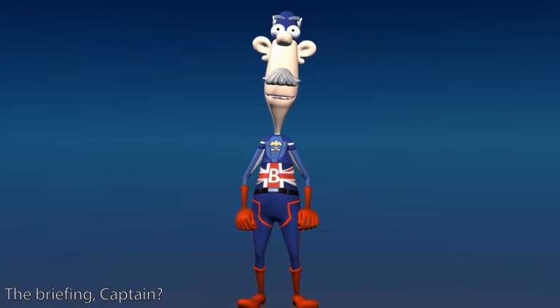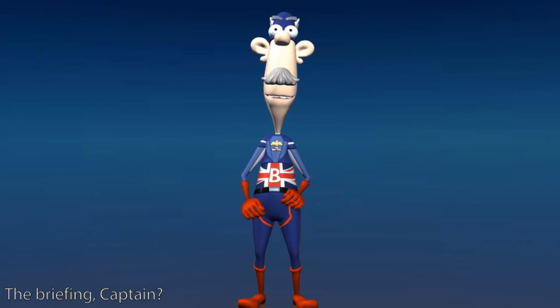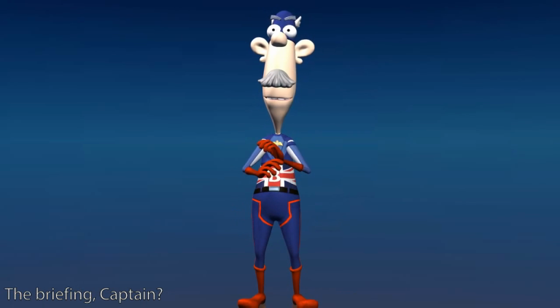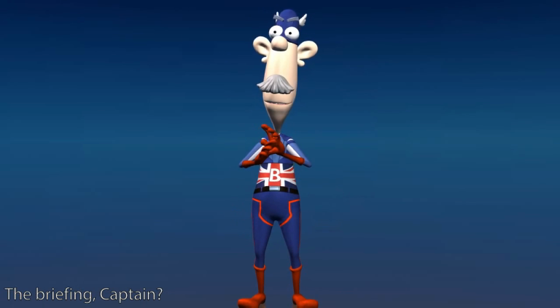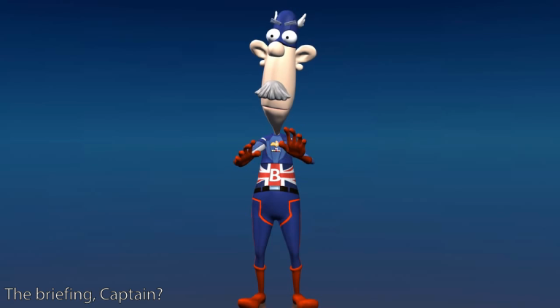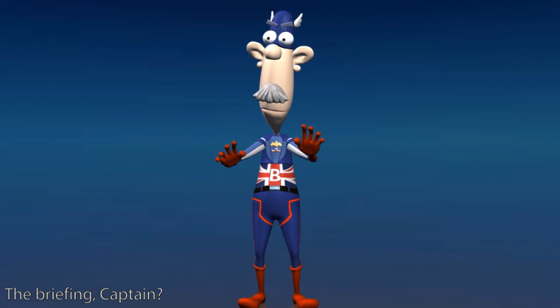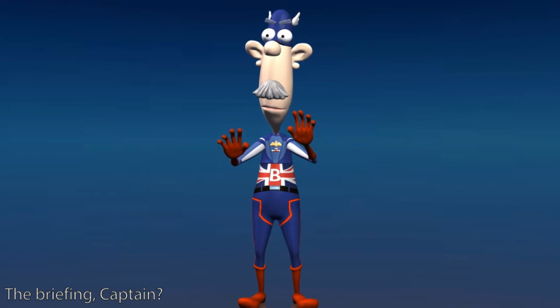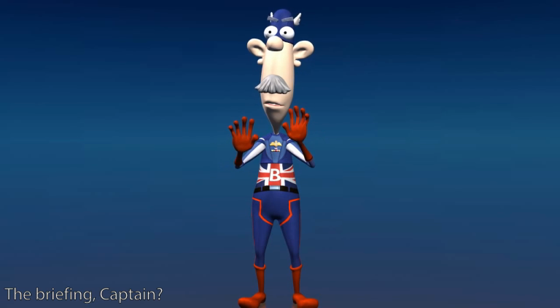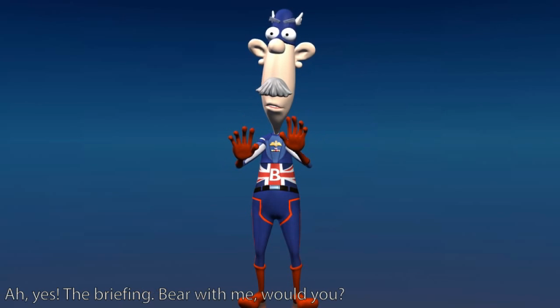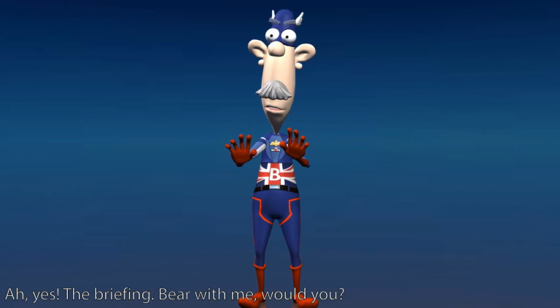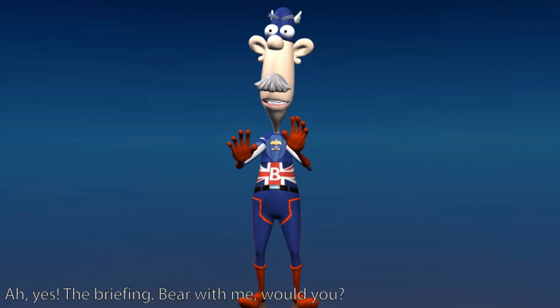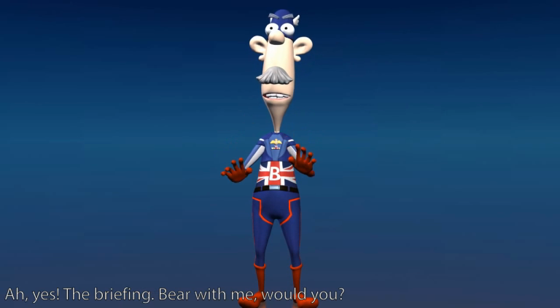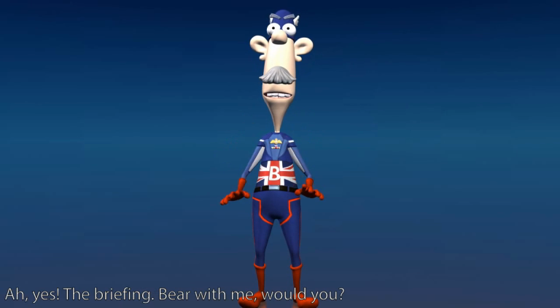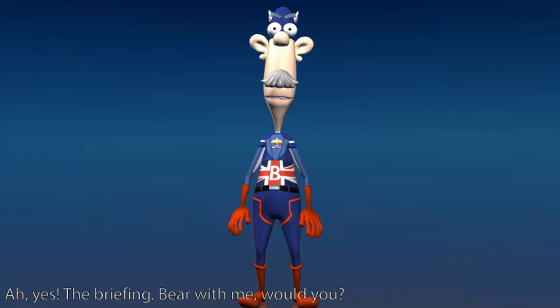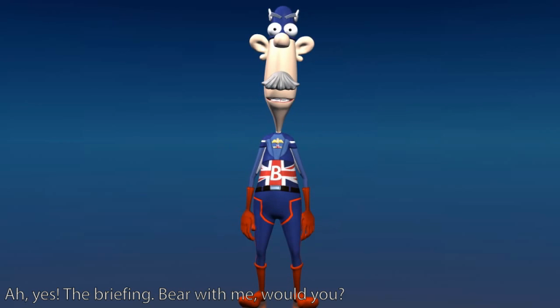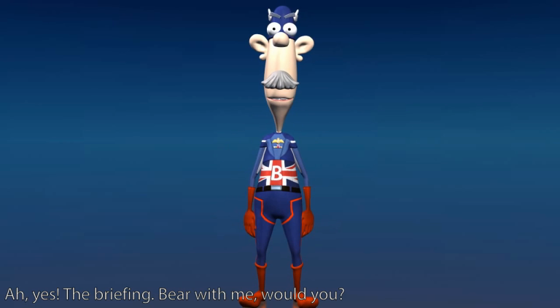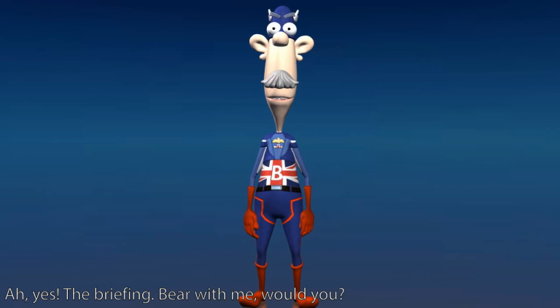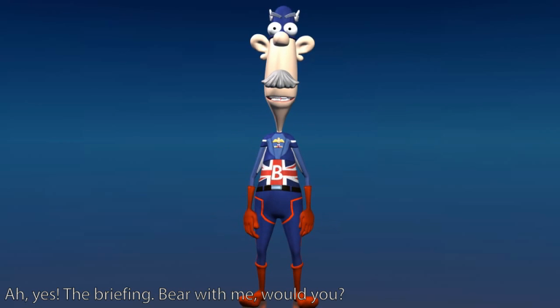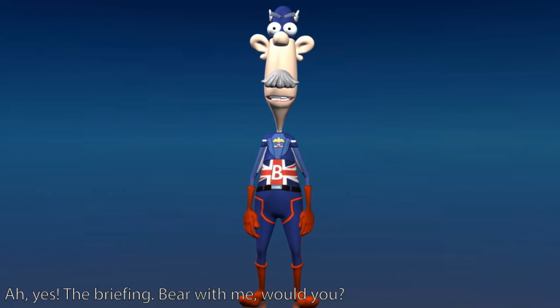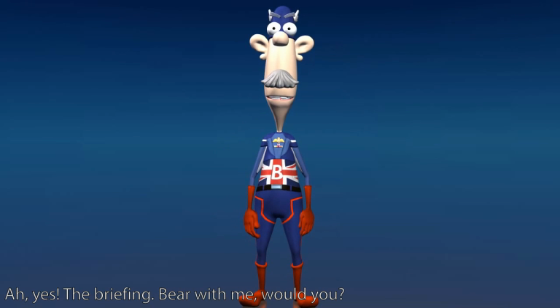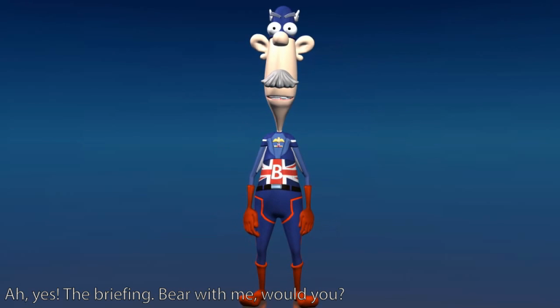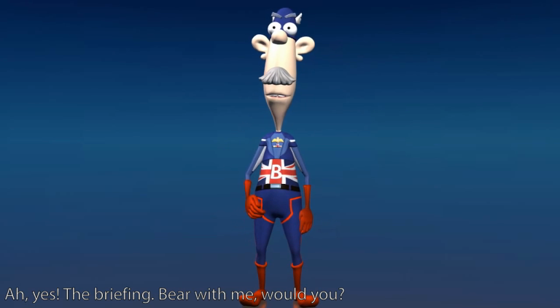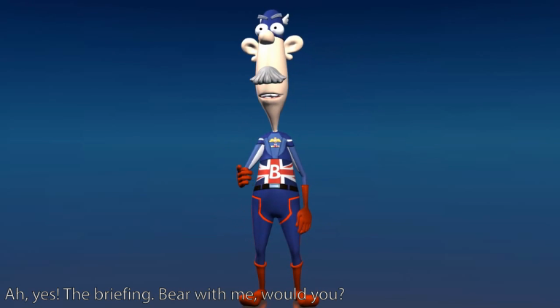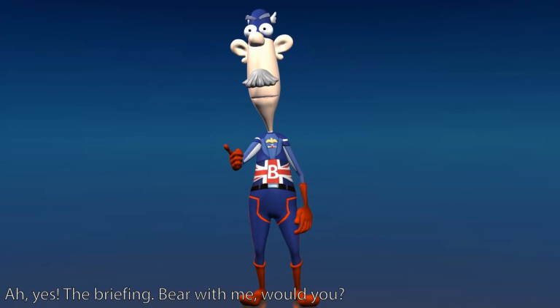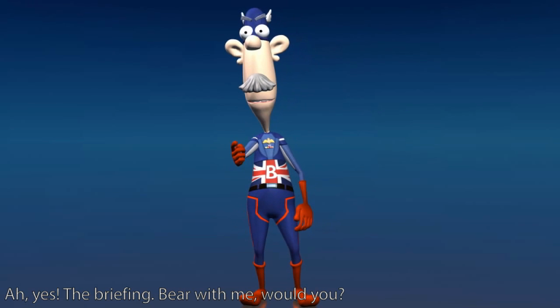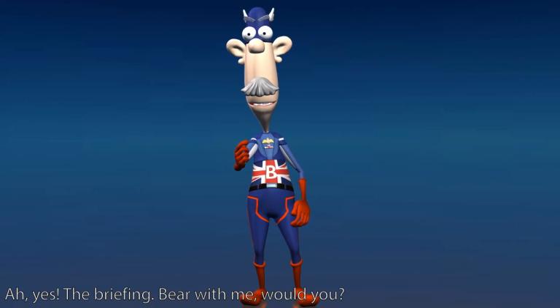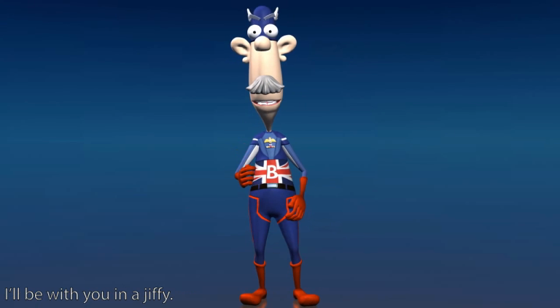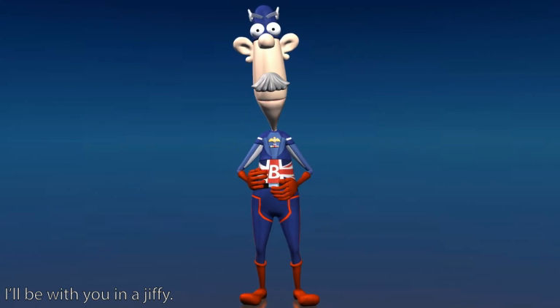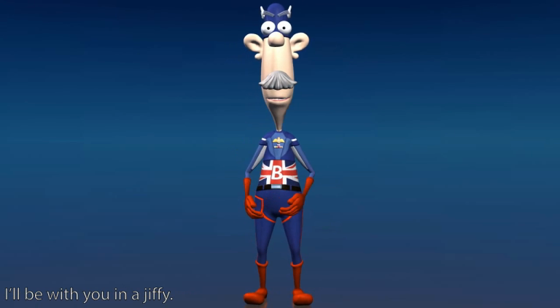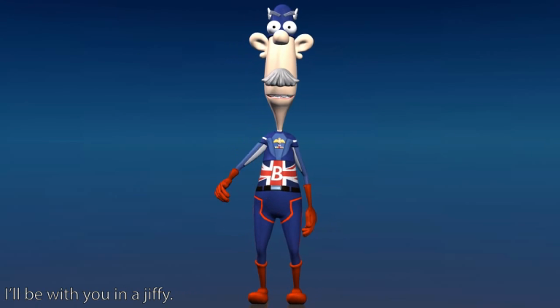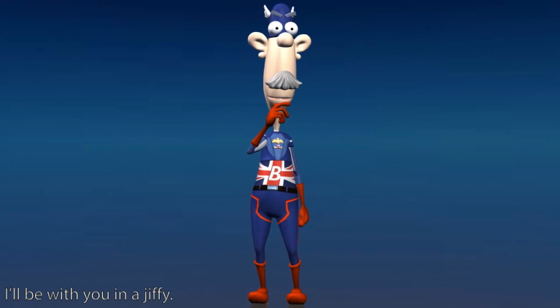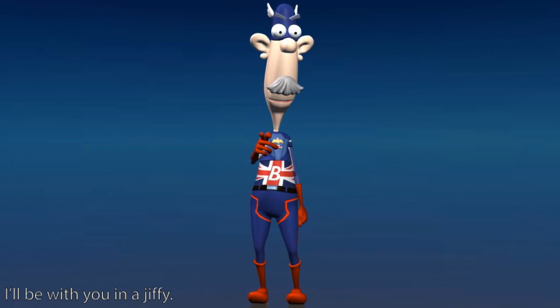The briefing, Captain? Ah, yes. The briefing. Bear with me, would you? I'll be with you in a jiffy.